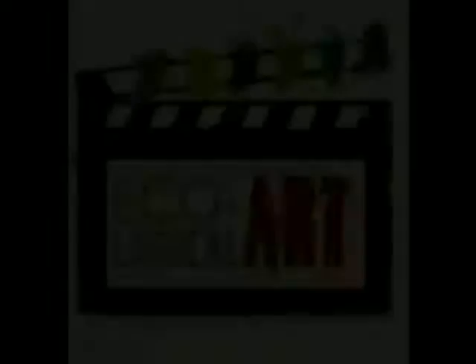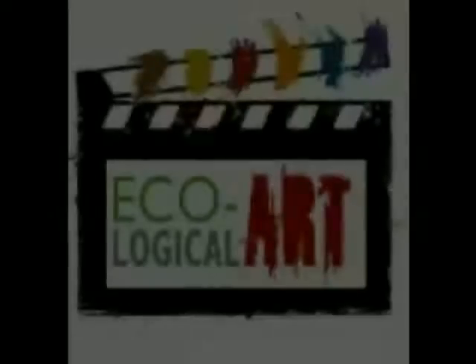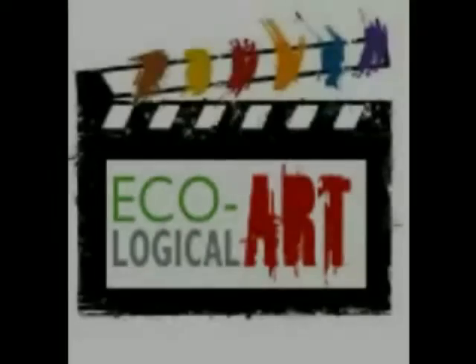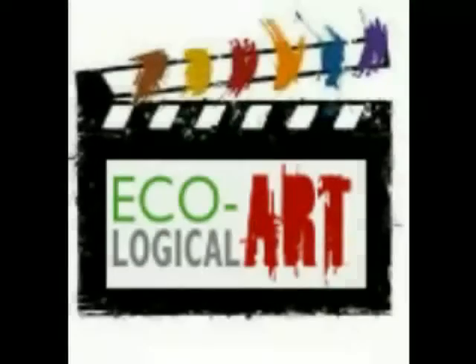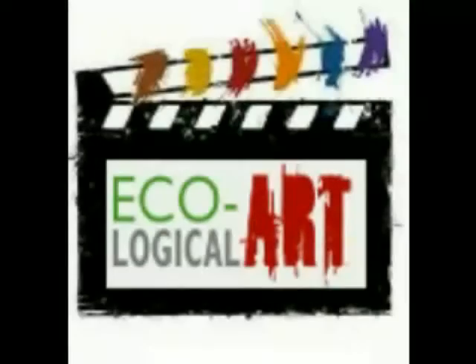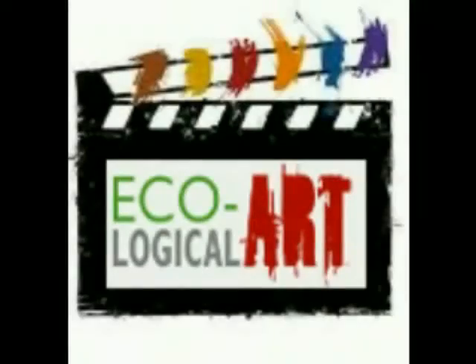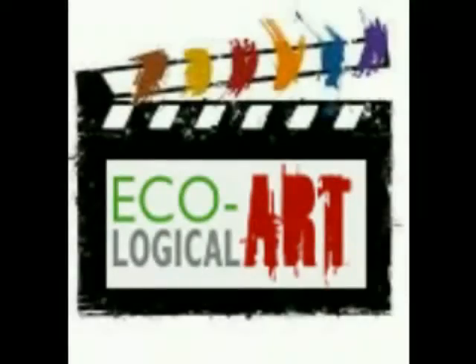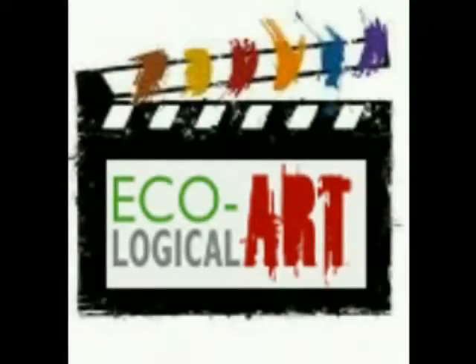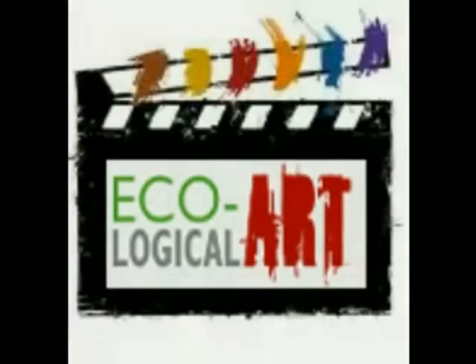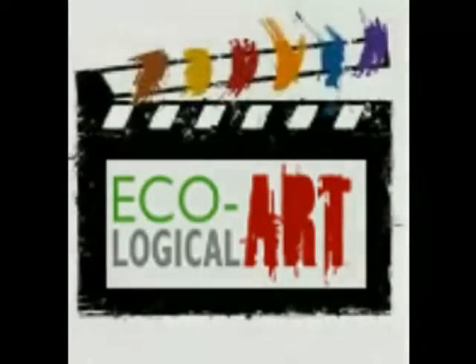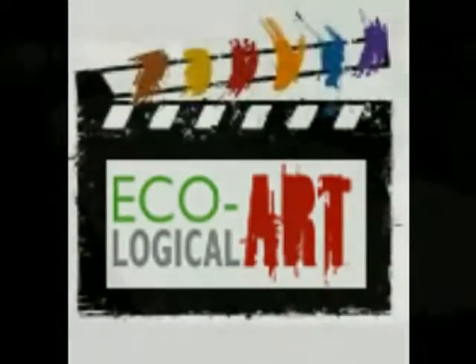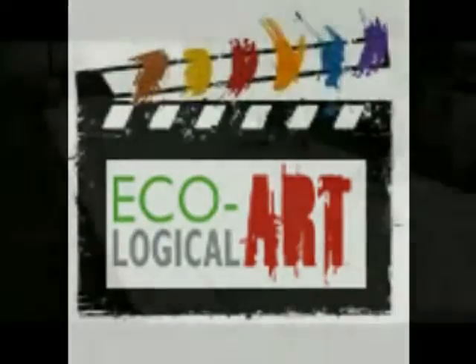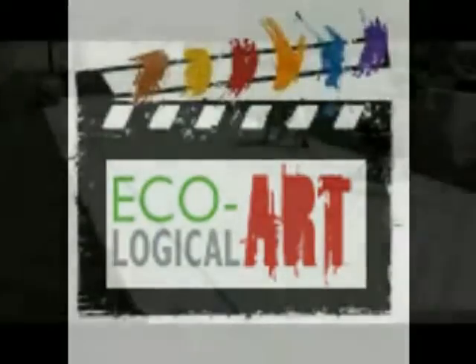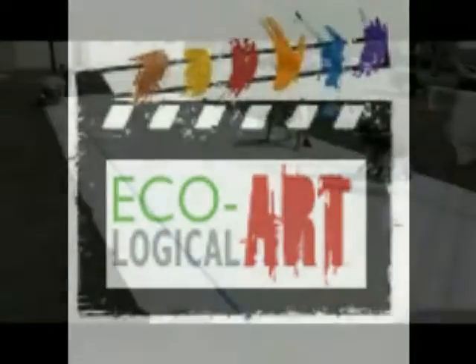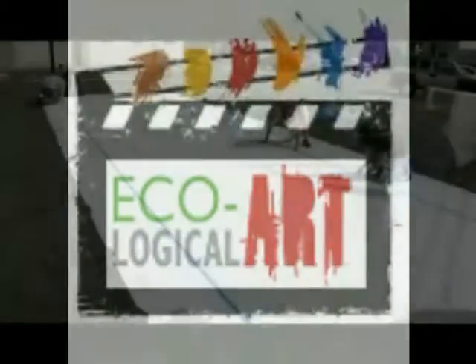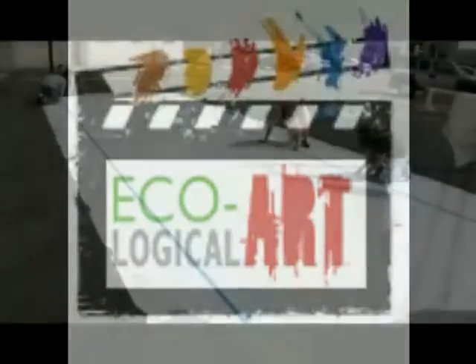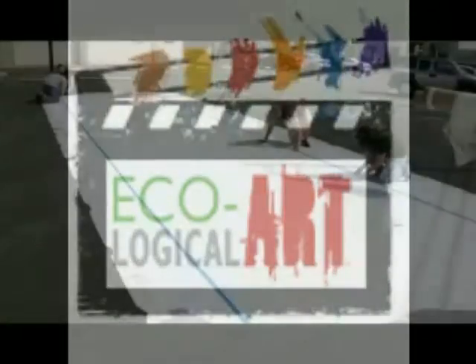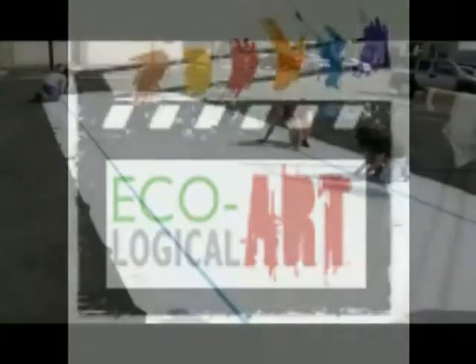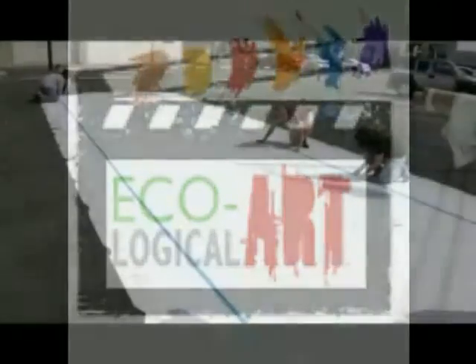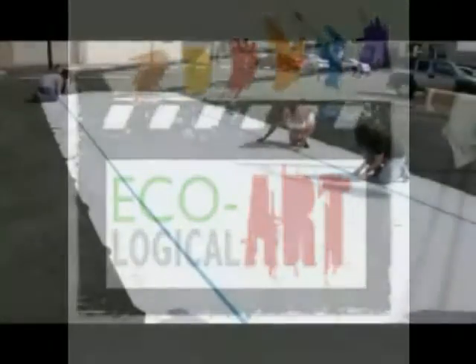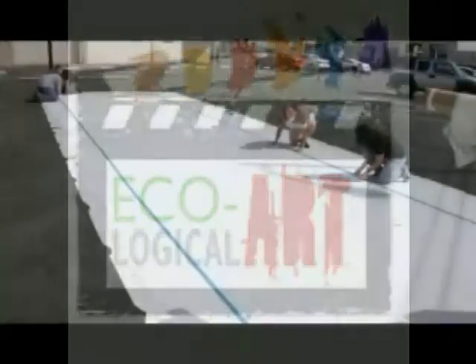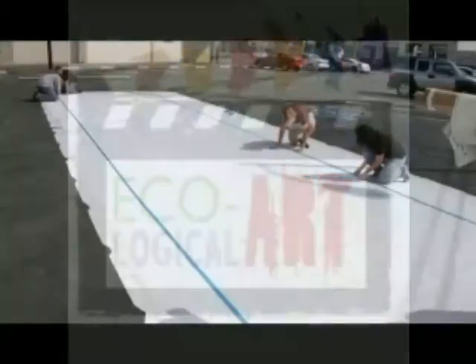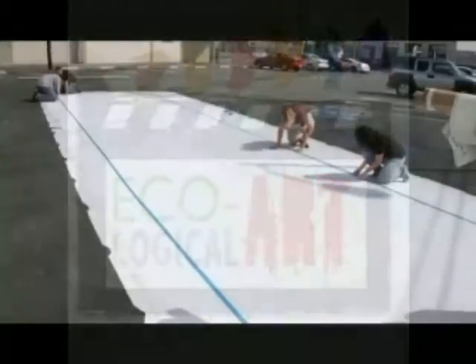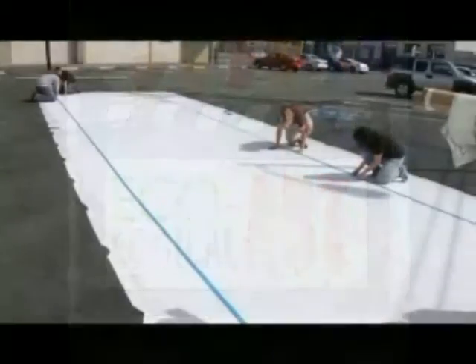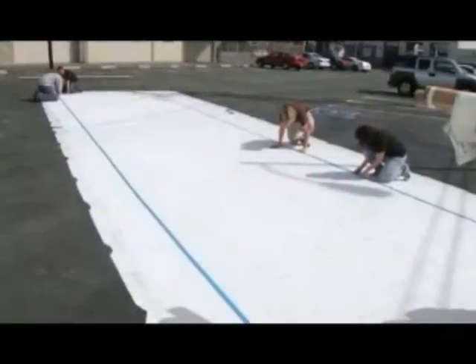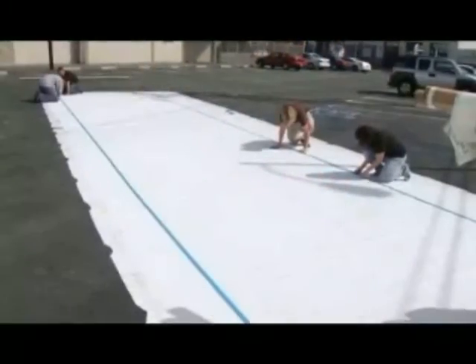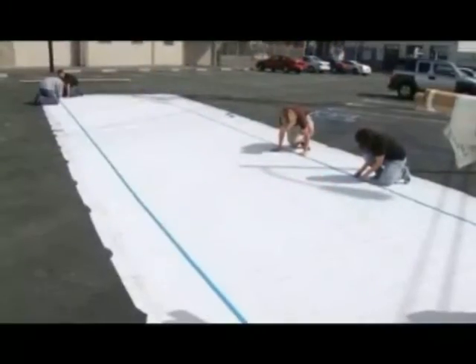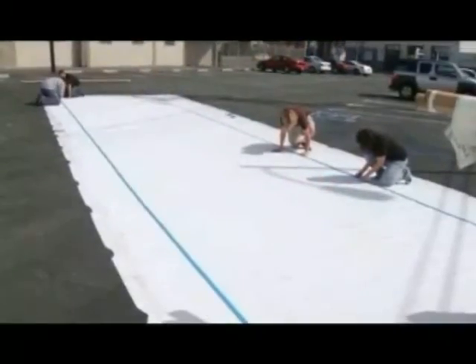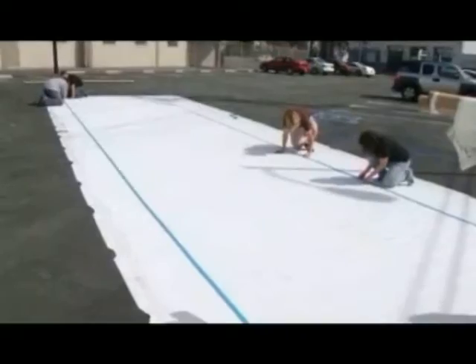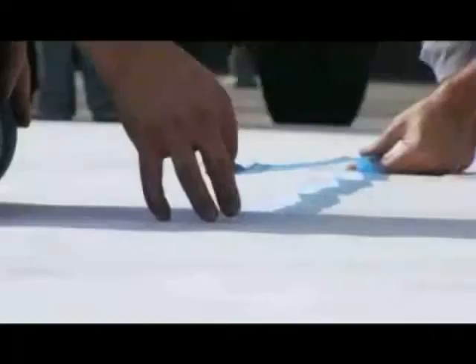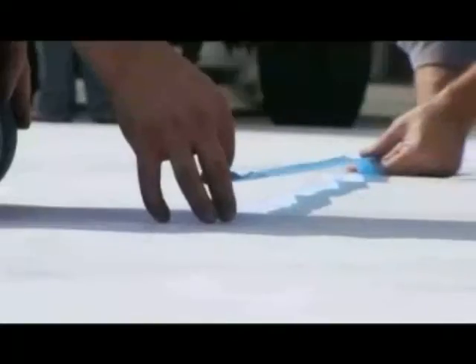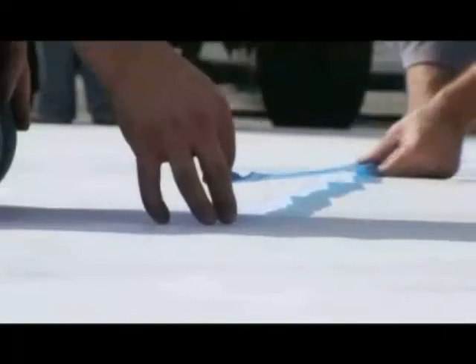An ecological art video. Billboards — they're everywhere. We hate them, but sometimes we like them.